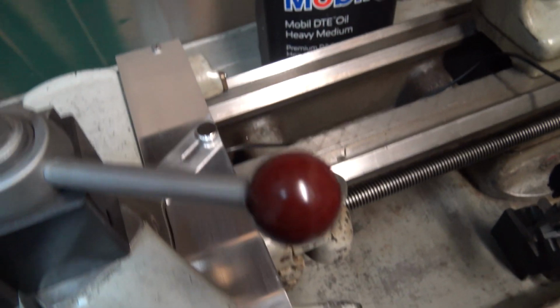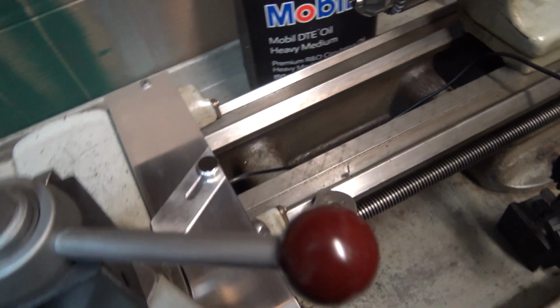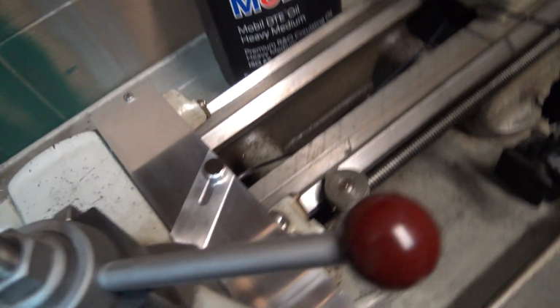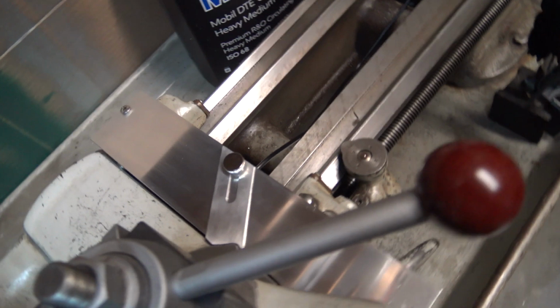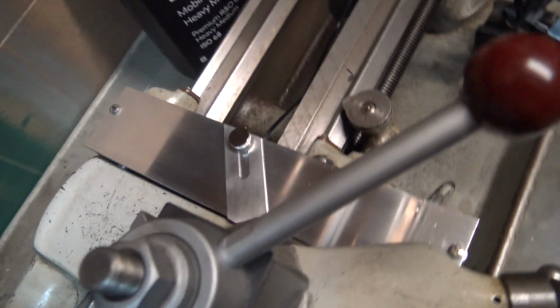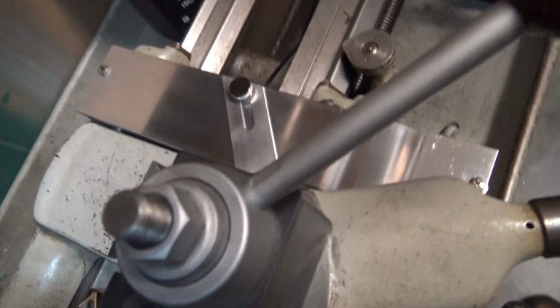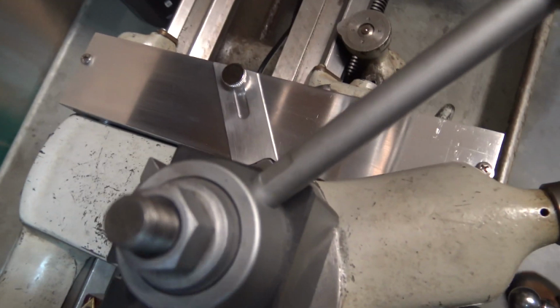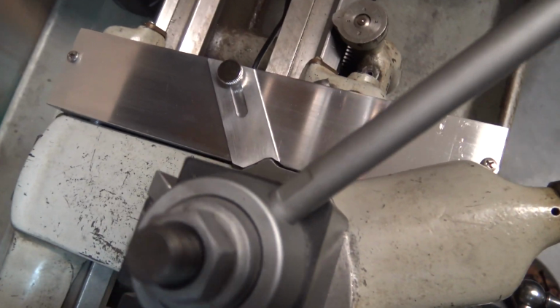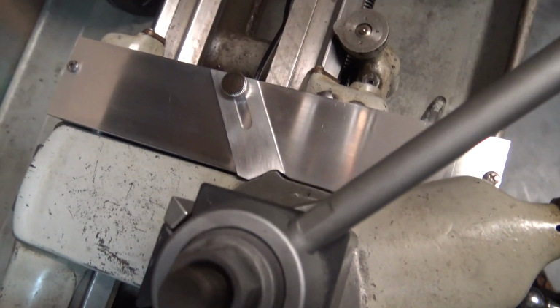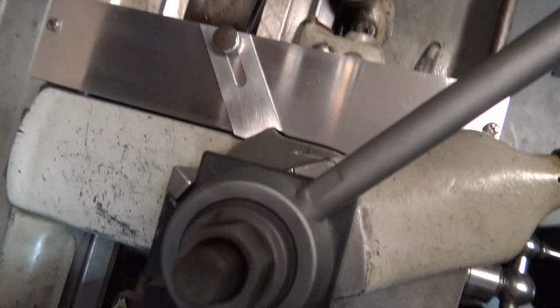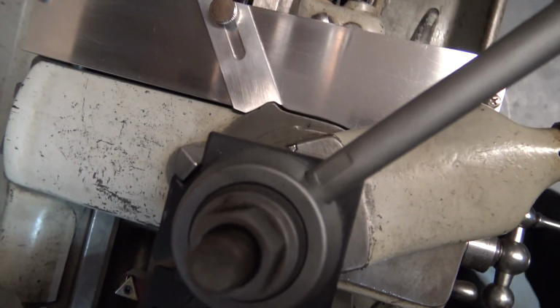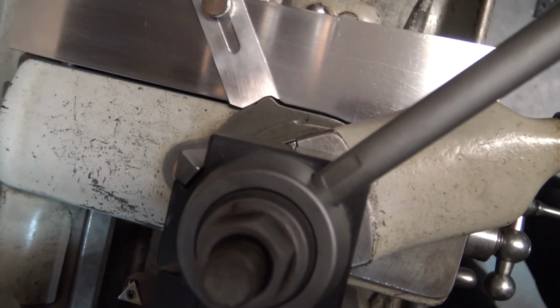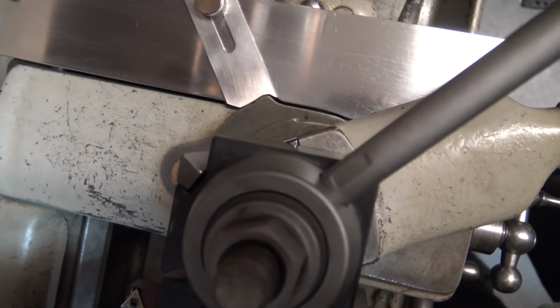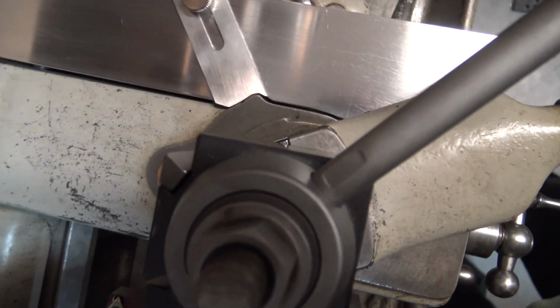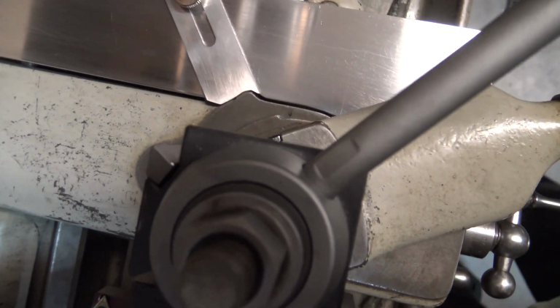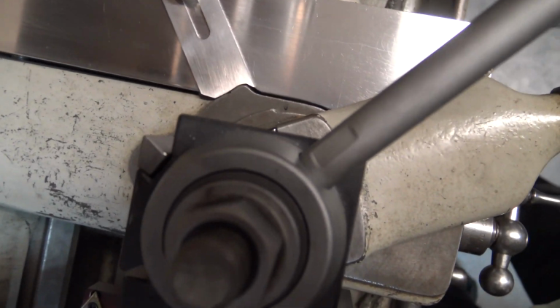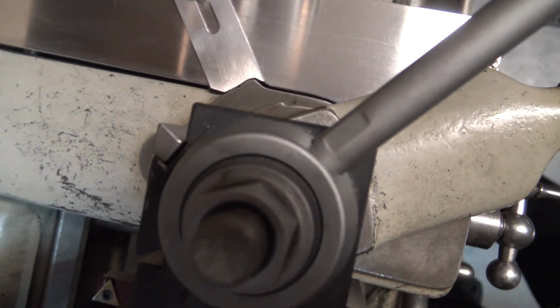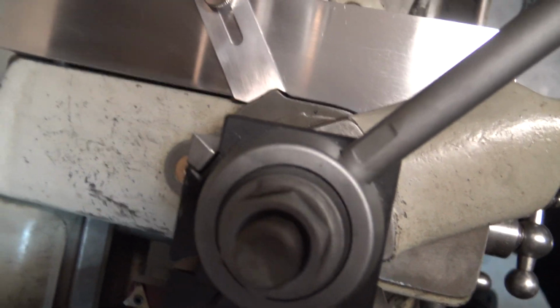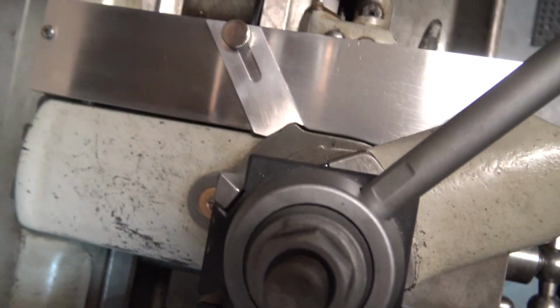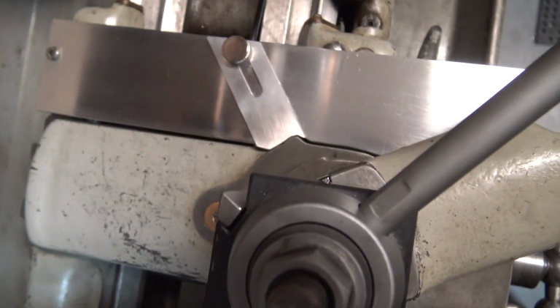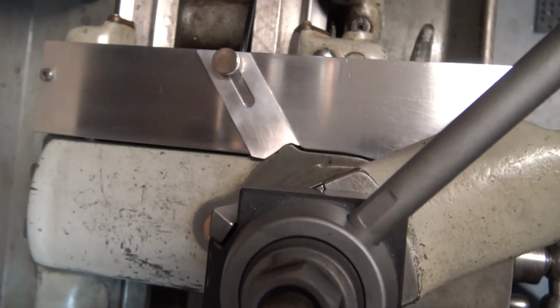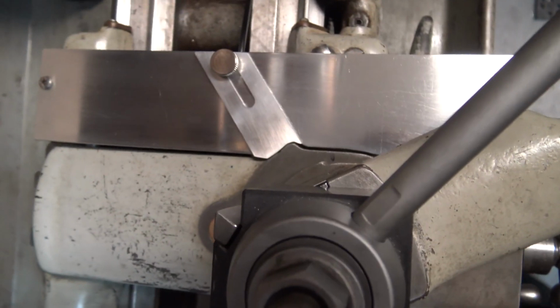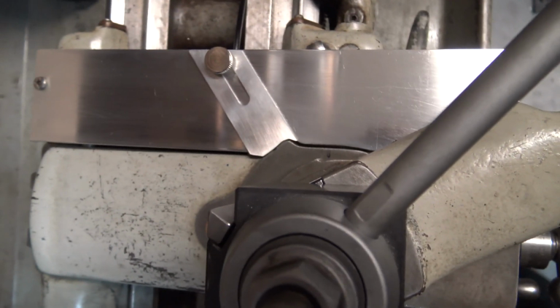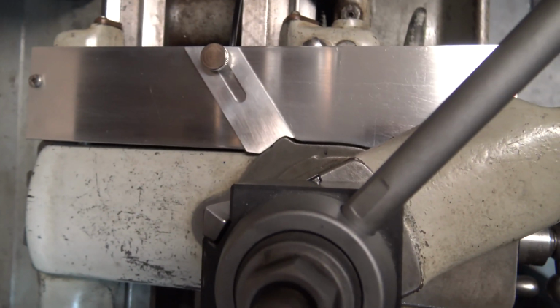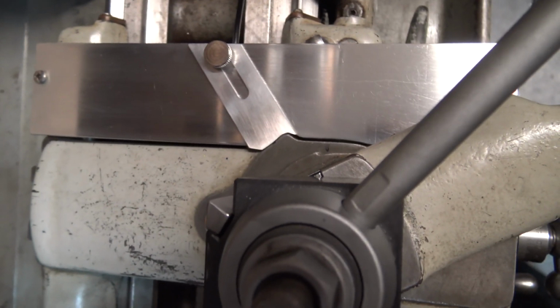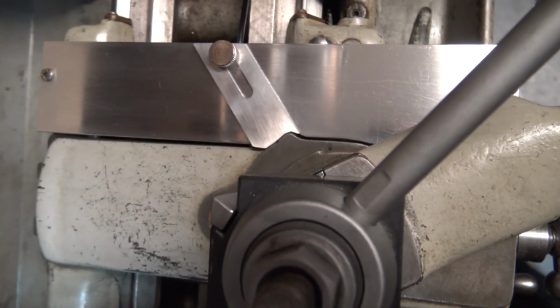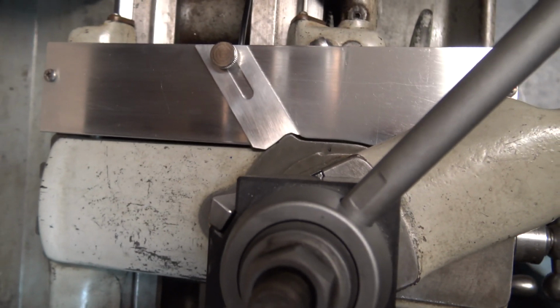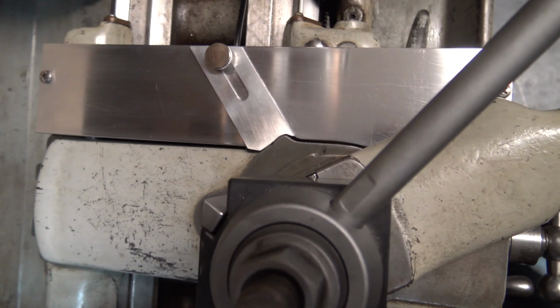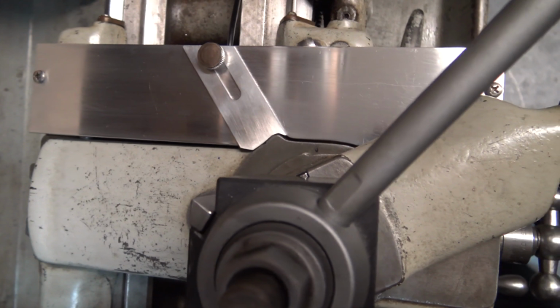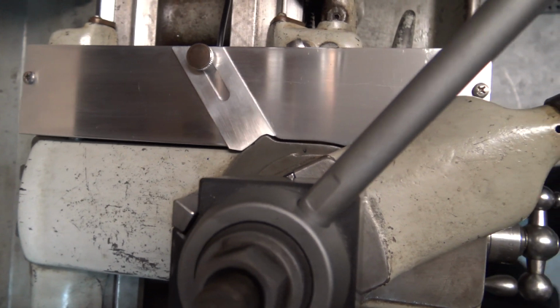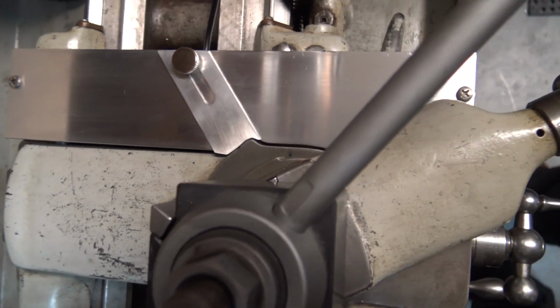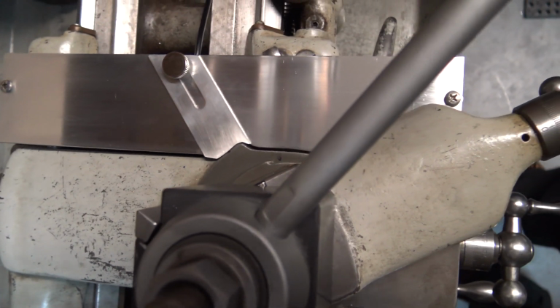I used small shim washers to make sure that the aluminum angle was parallel to the cross slide.